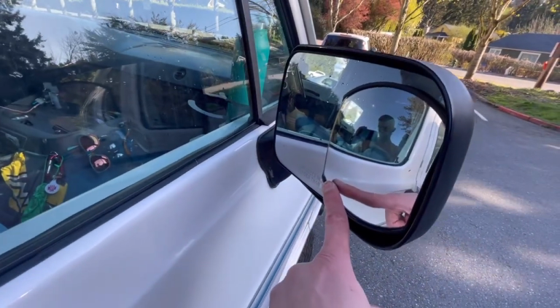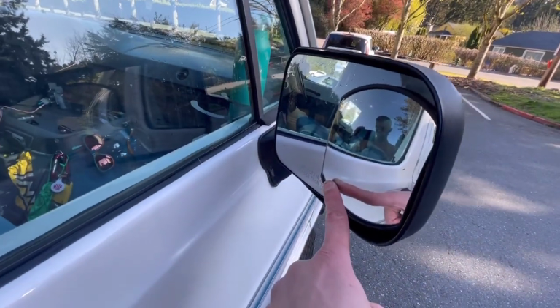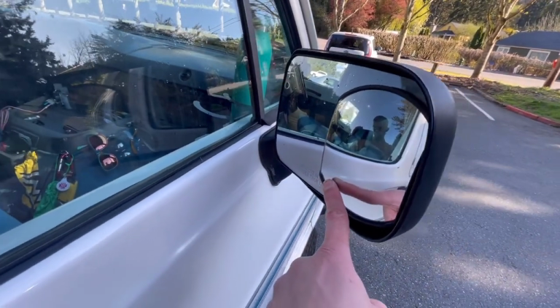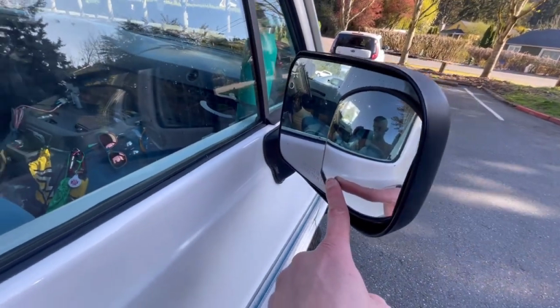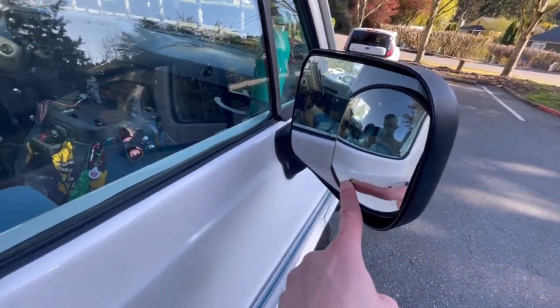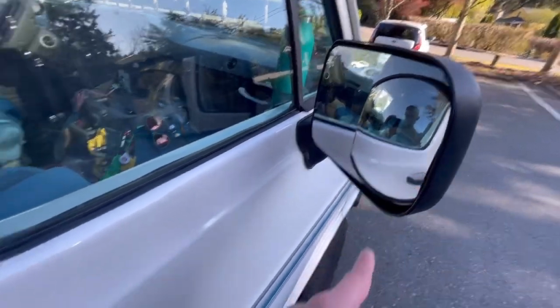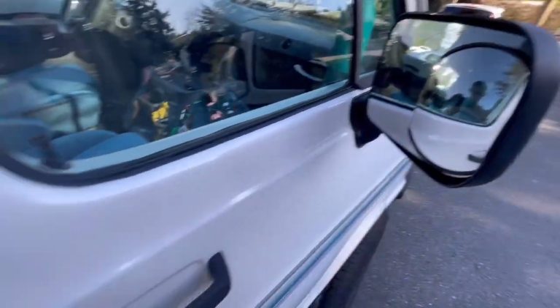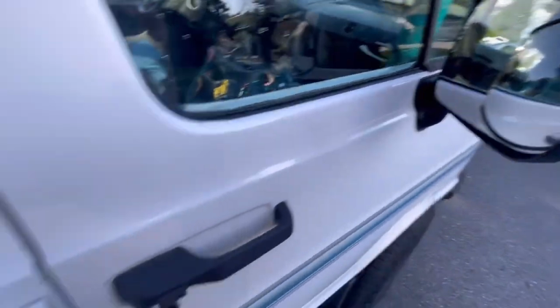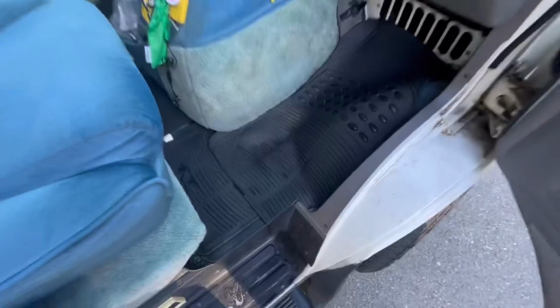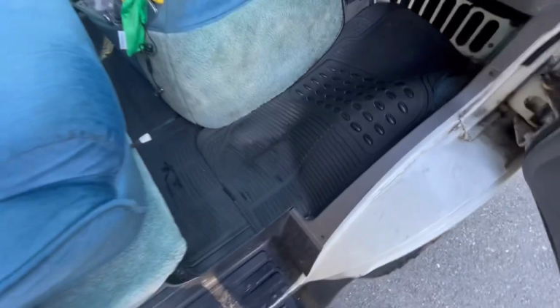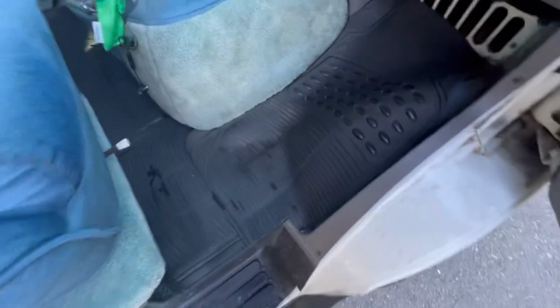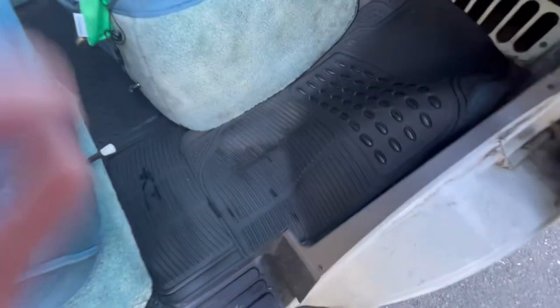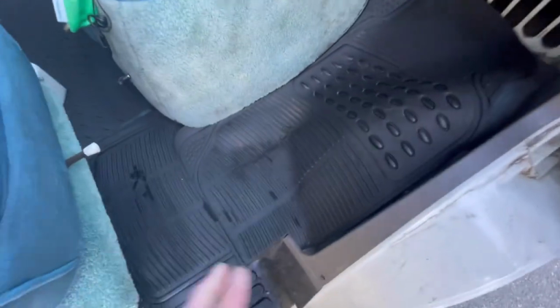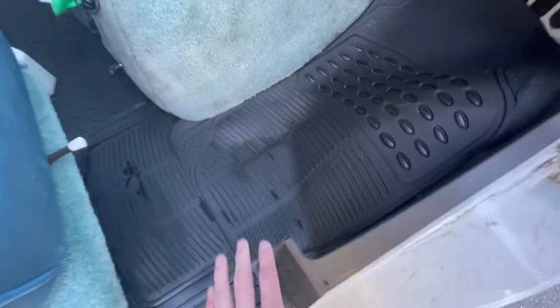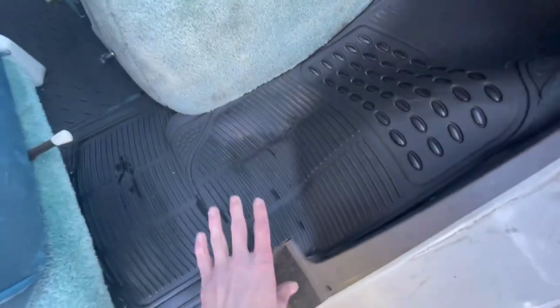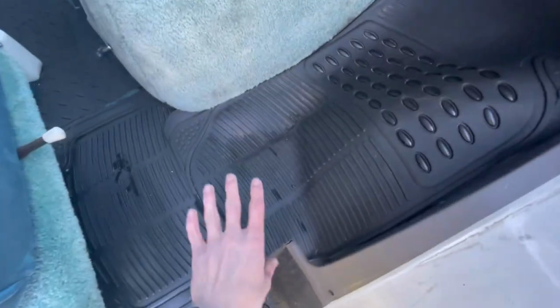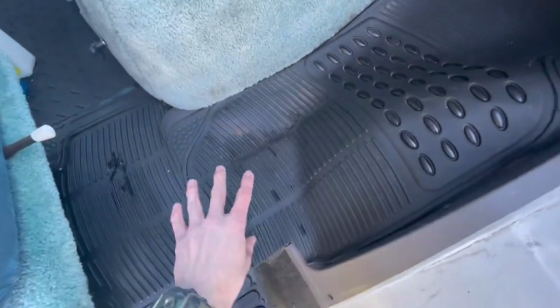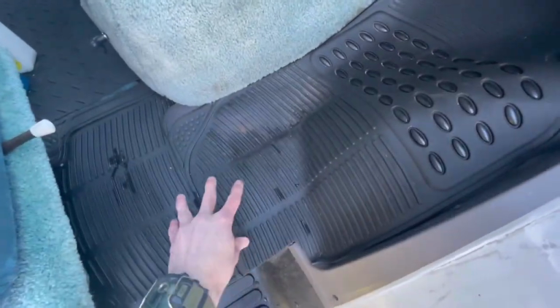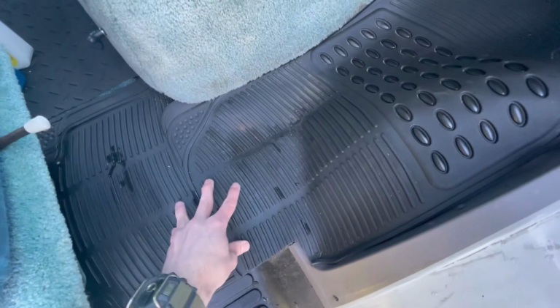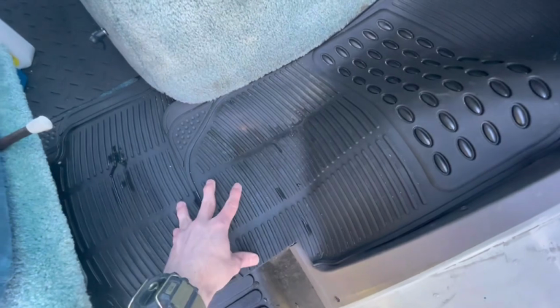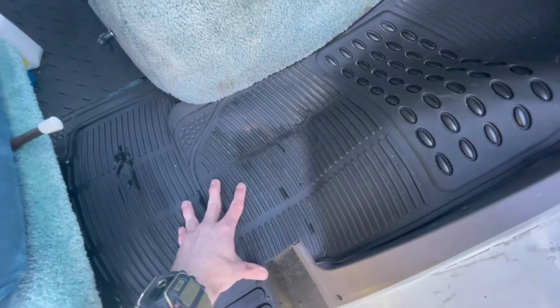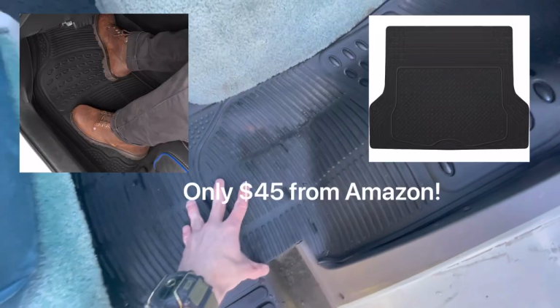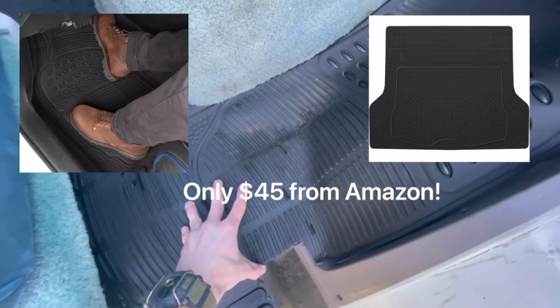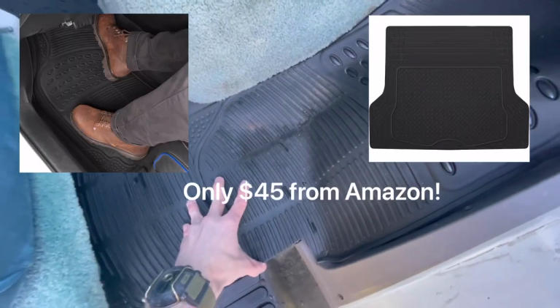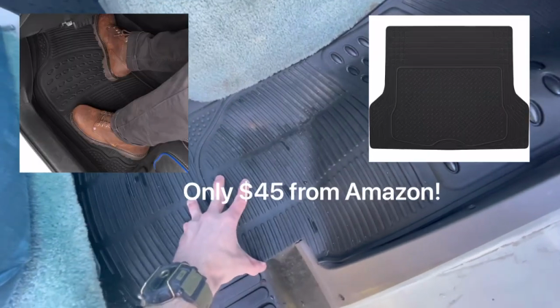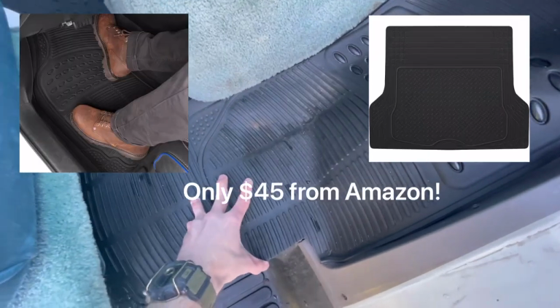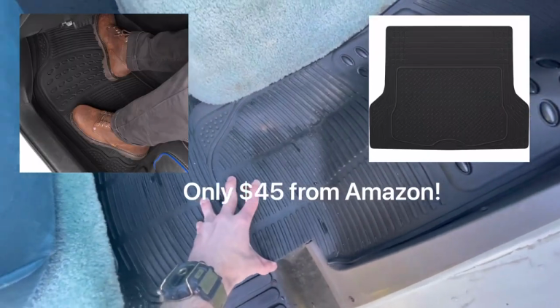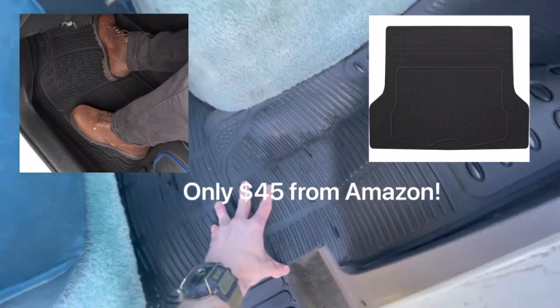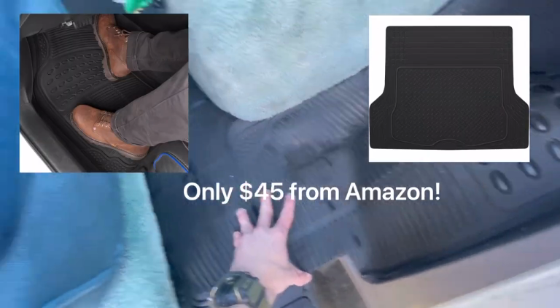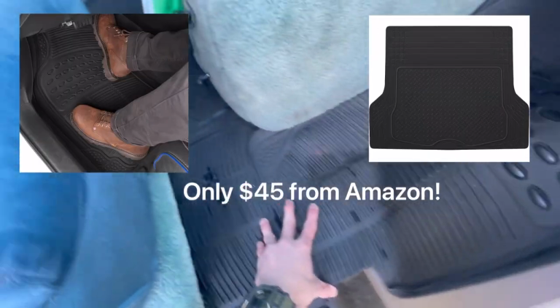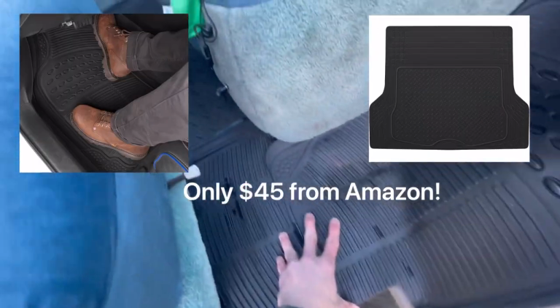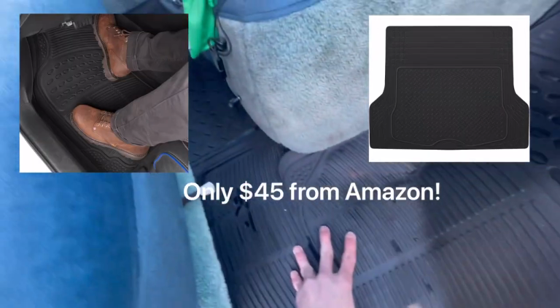These are ST 35x75-15 tires — the XLS — and they're at Walmart for about $80 each. They've got good all-terrain tread and have been awesome in mud and snow. I also got these spot mirrors from Amazon.